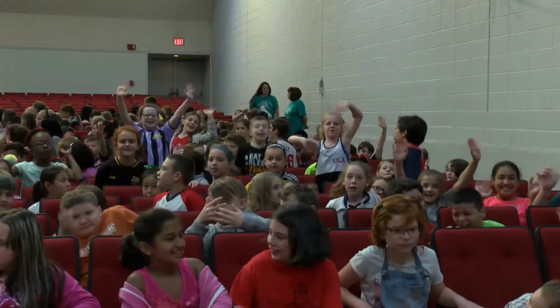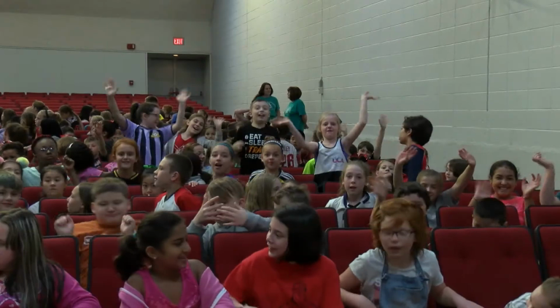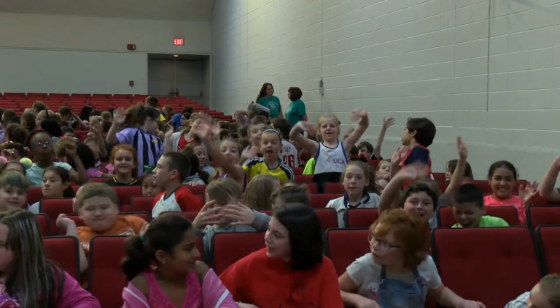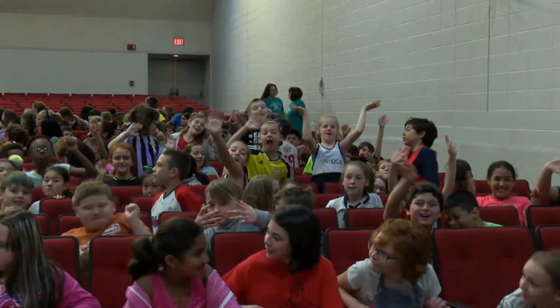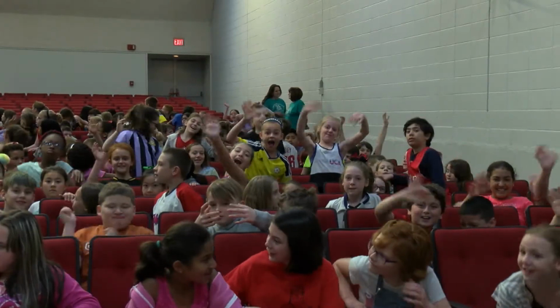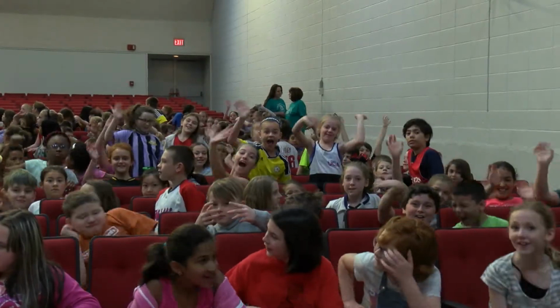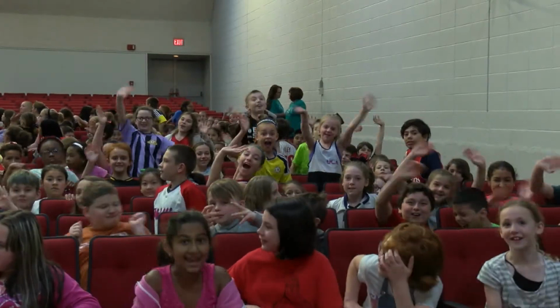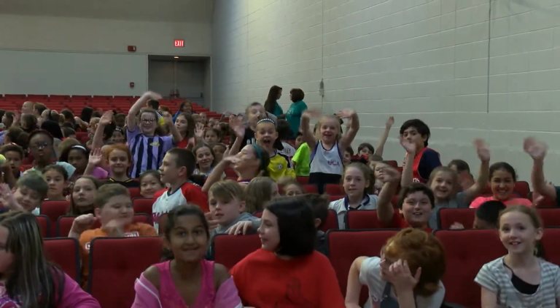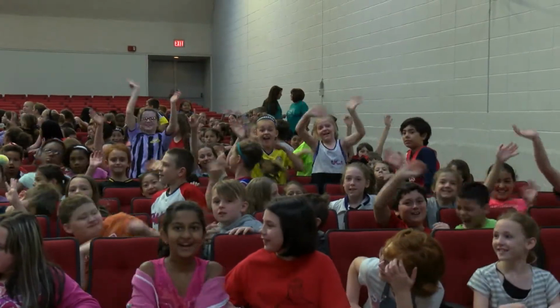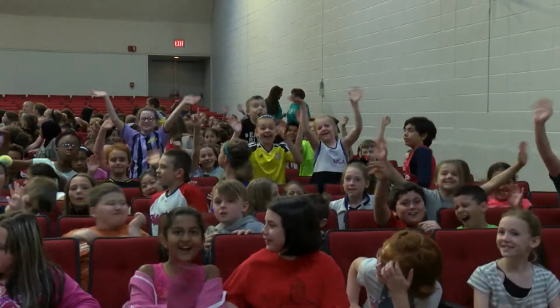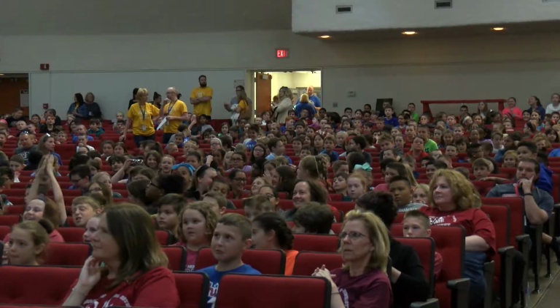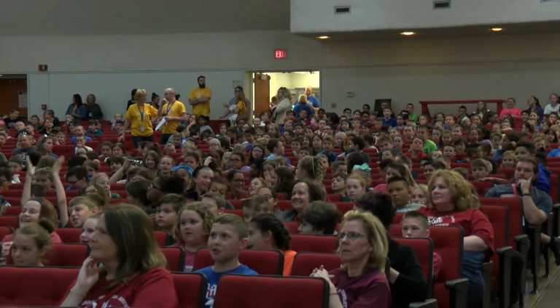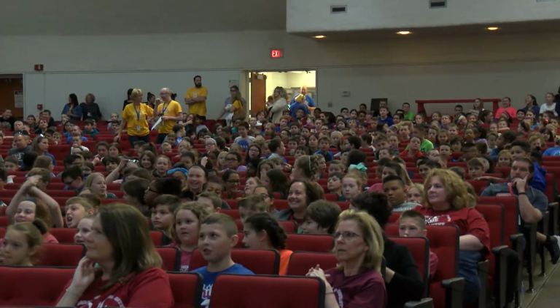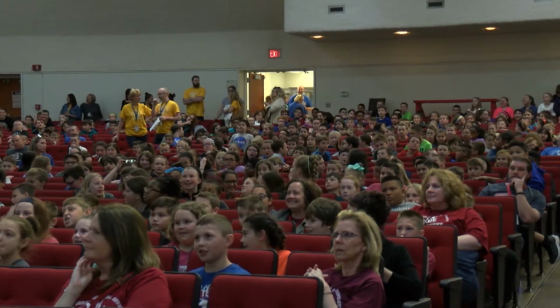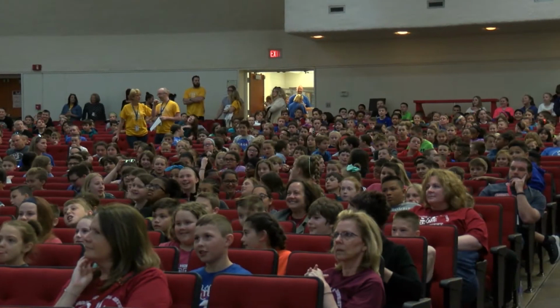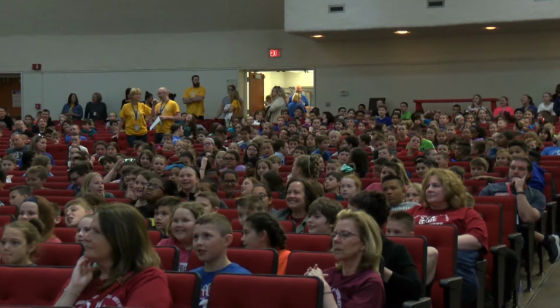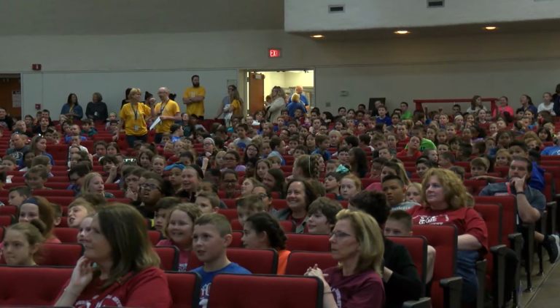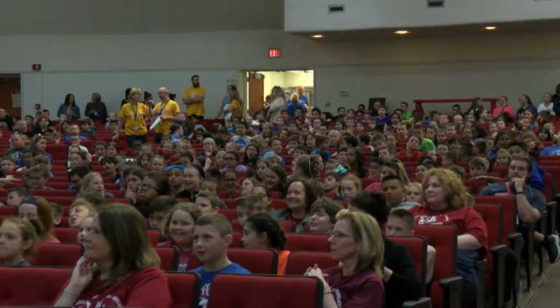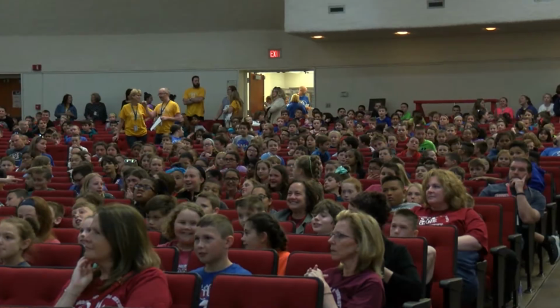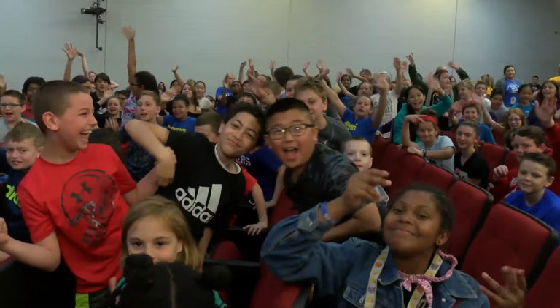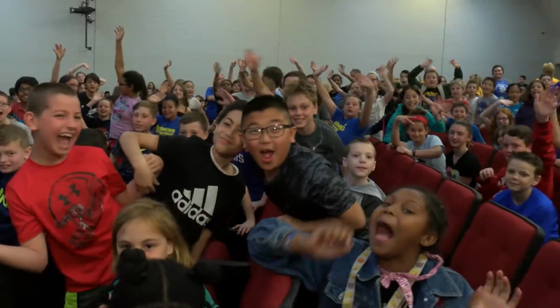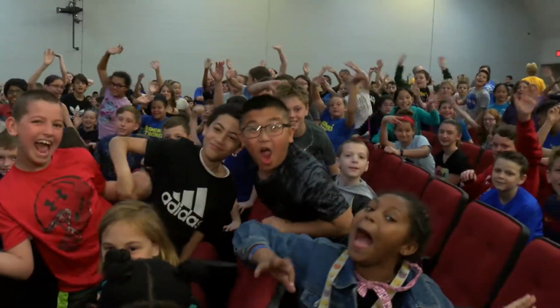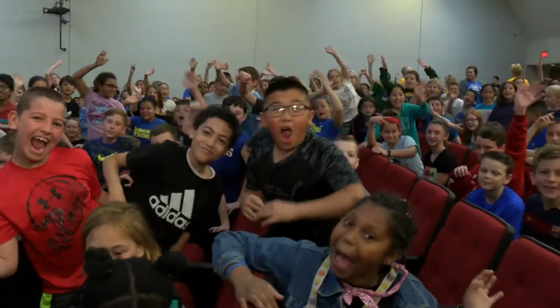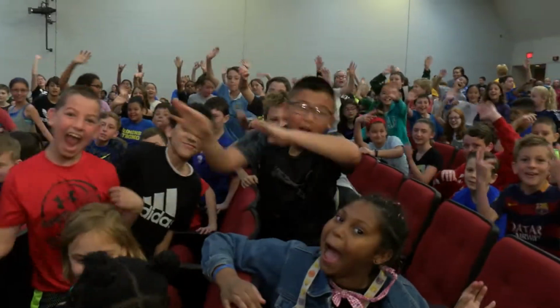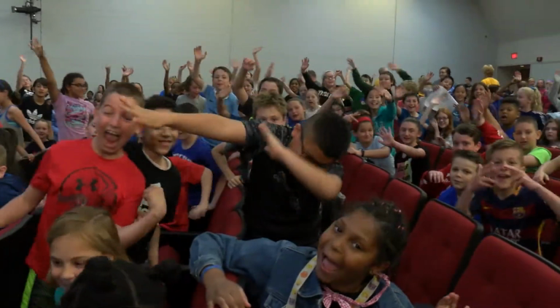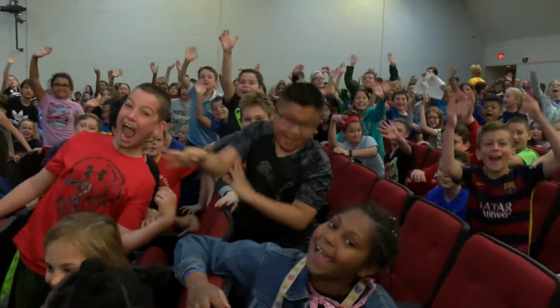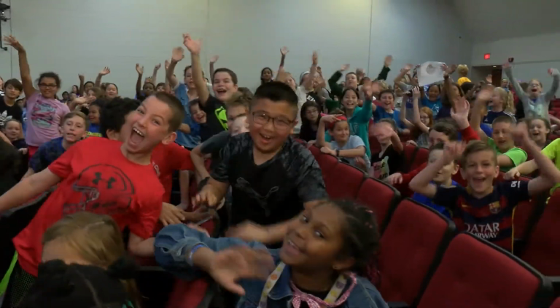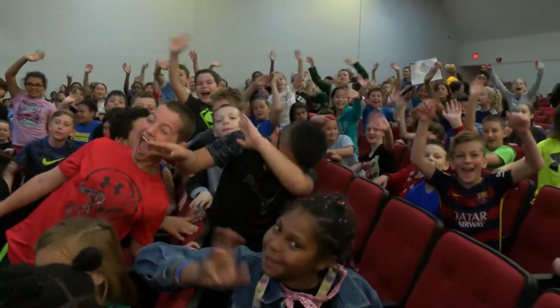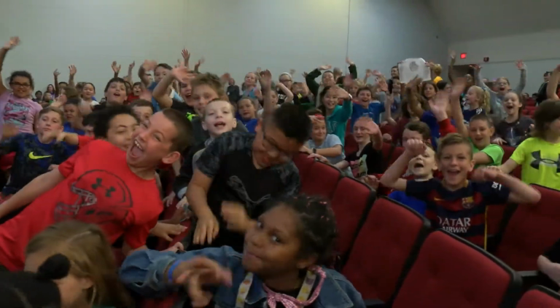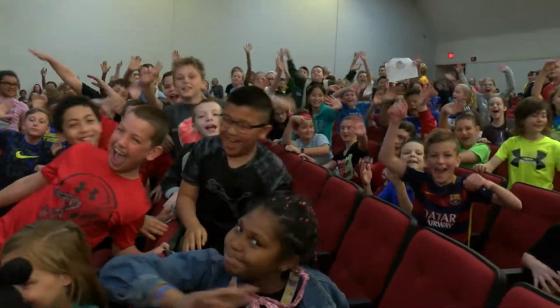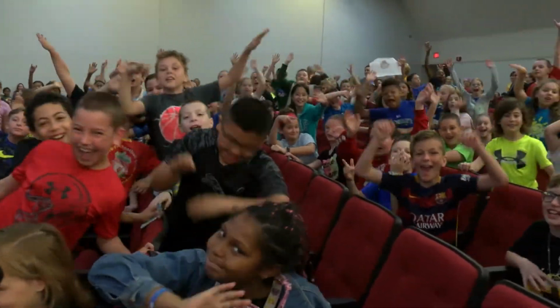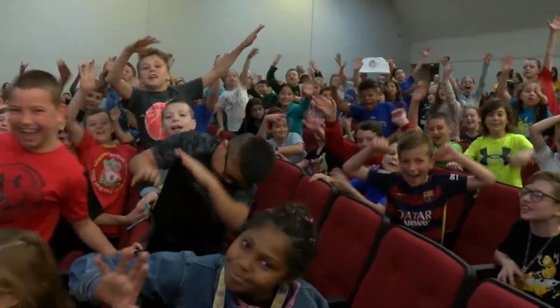We run the tournament for all fourth and fifth graders in our district, which comes out to about 750 students that get a chance to participate.